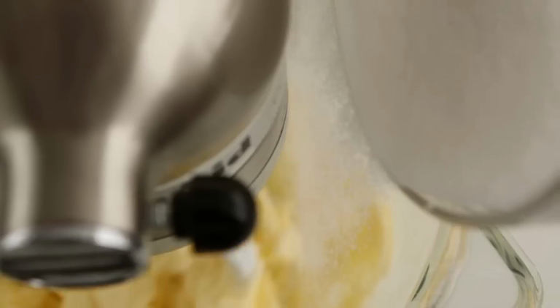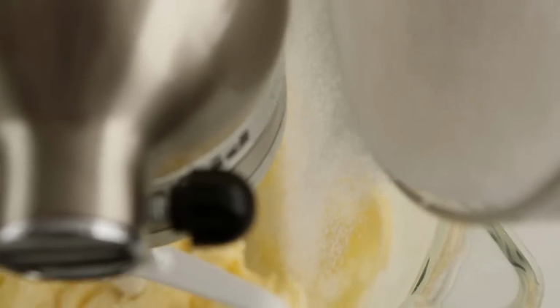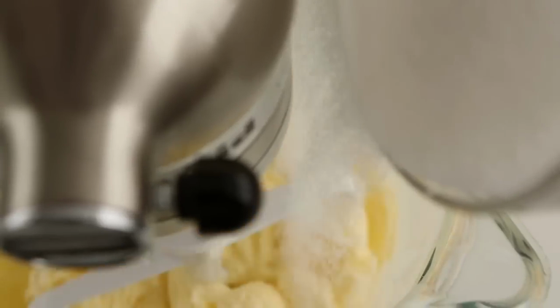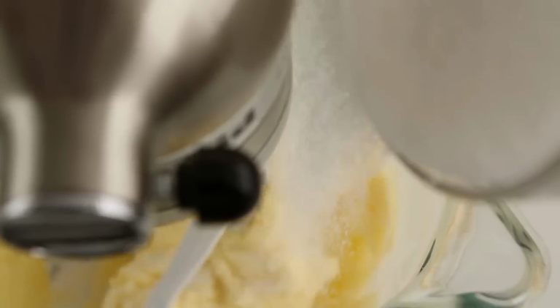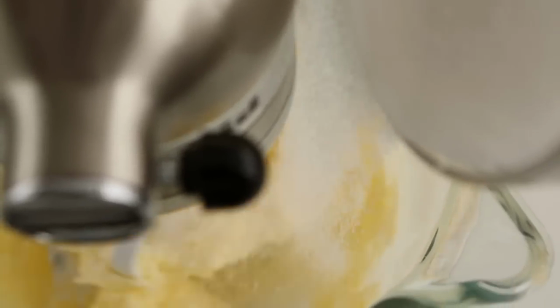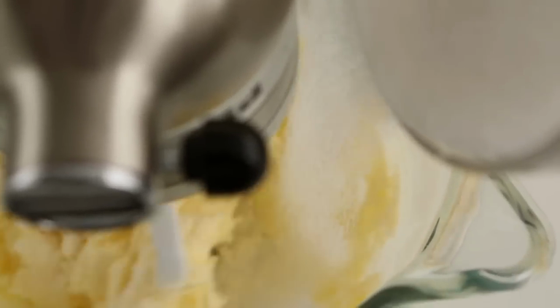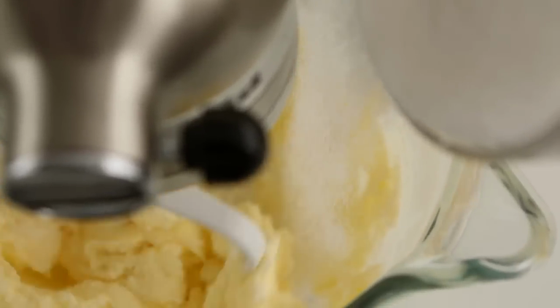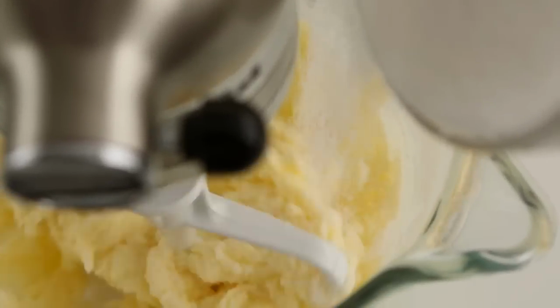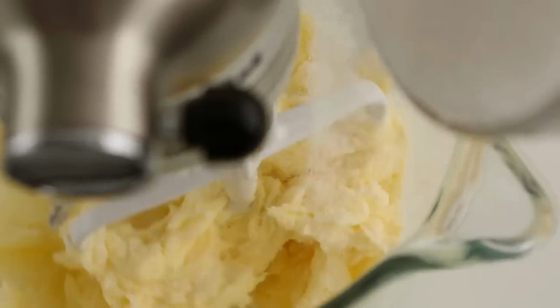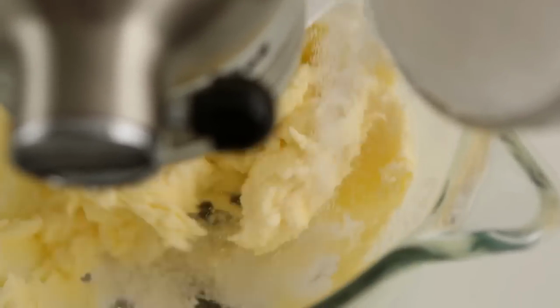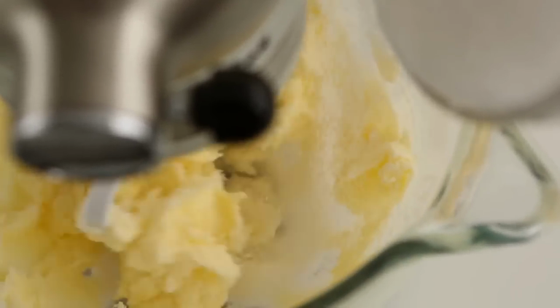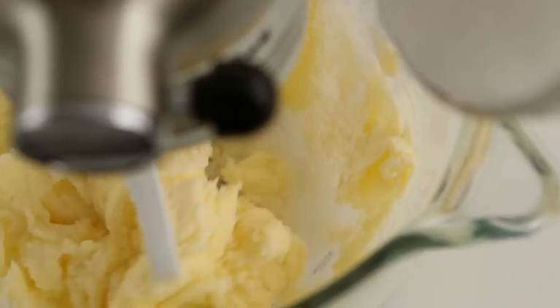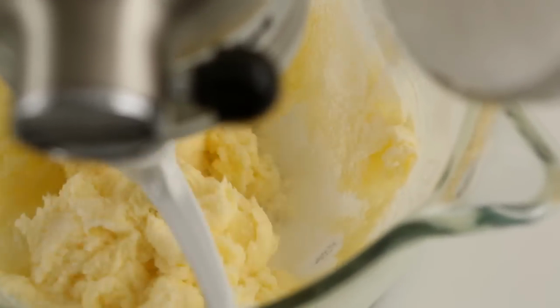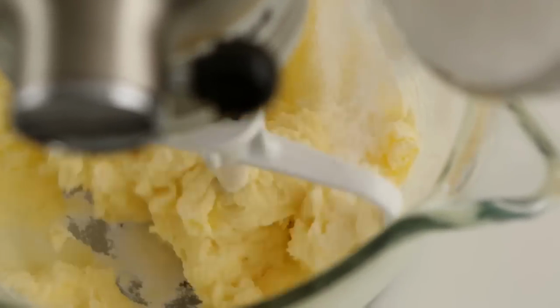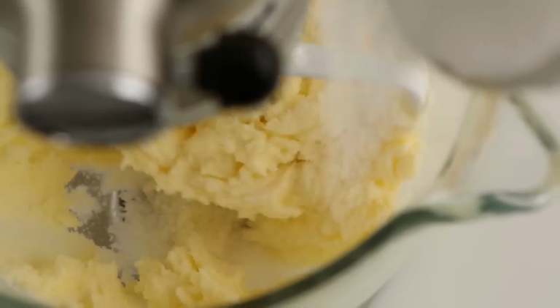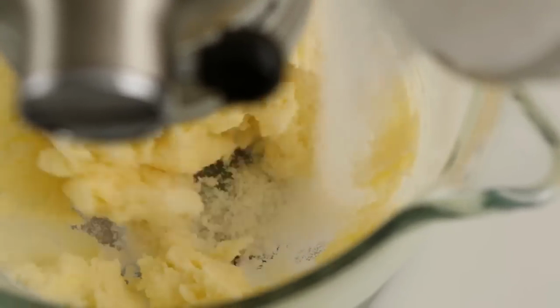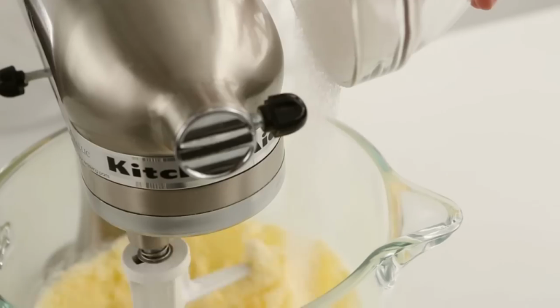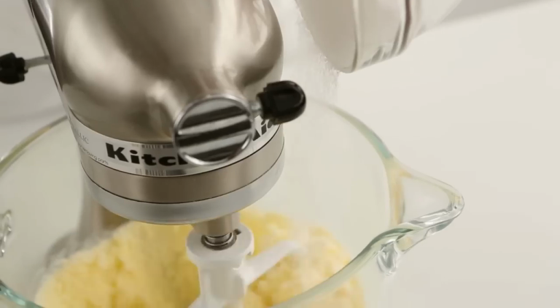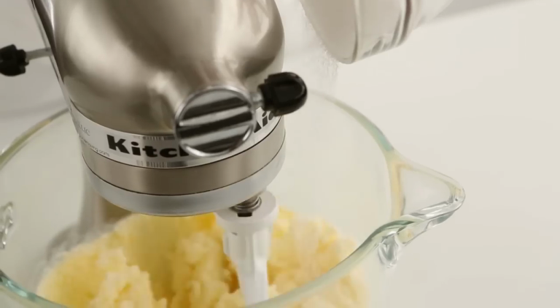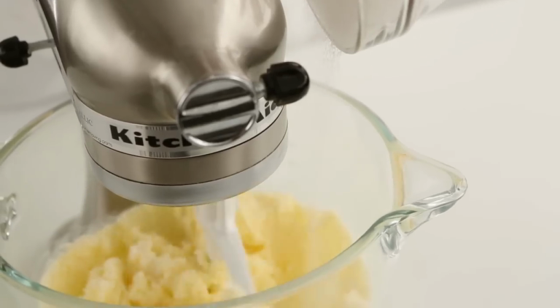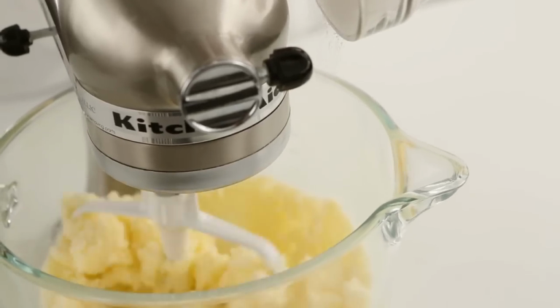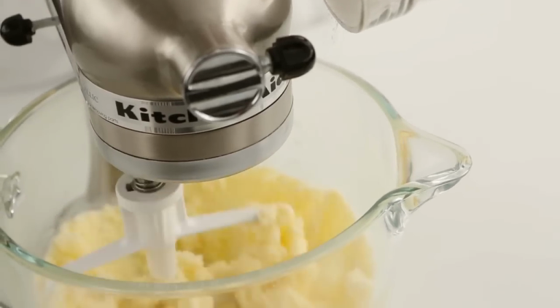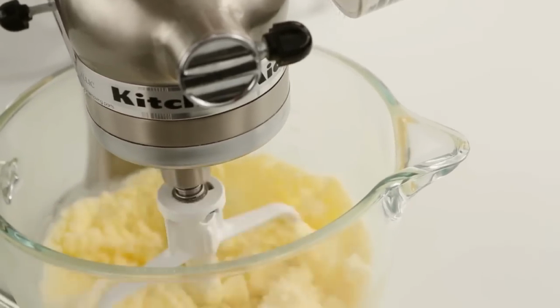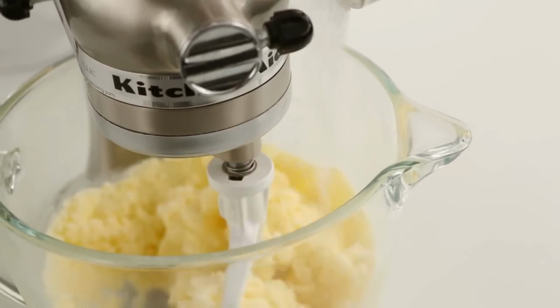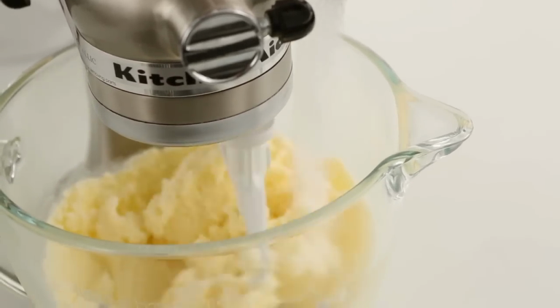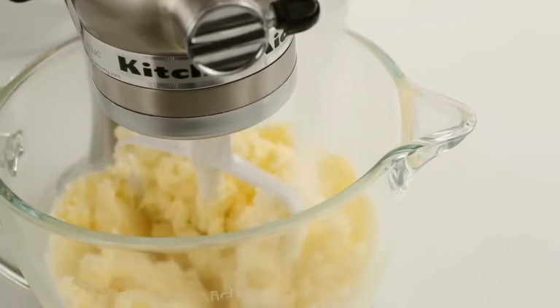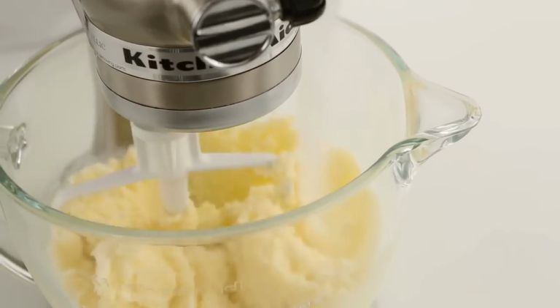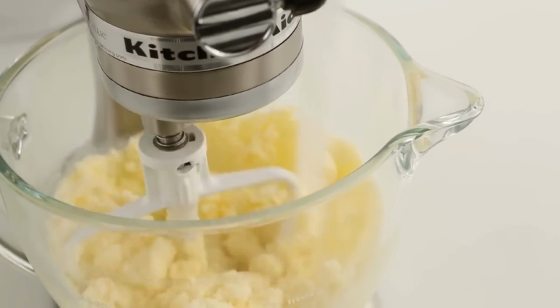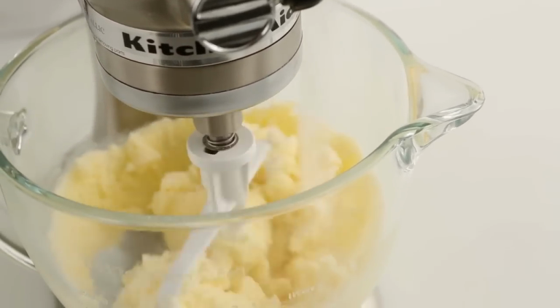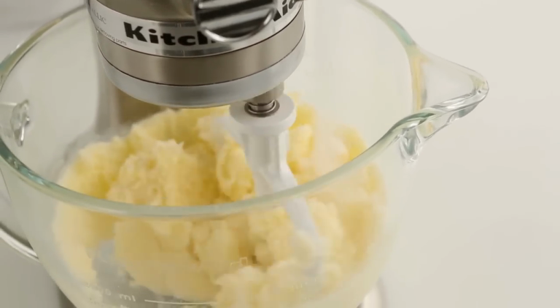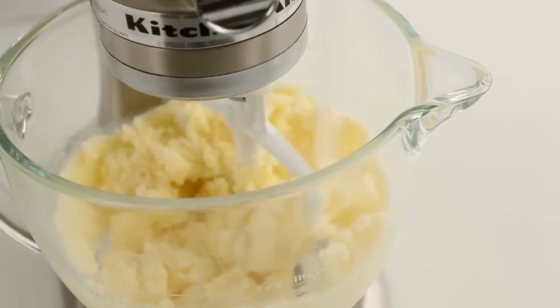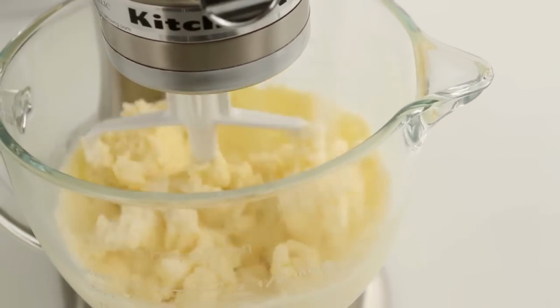Creaming the butter and the sugar is an important step that gives the cake a fluffy texture as well as volume.